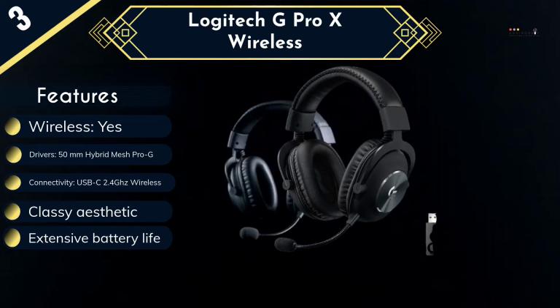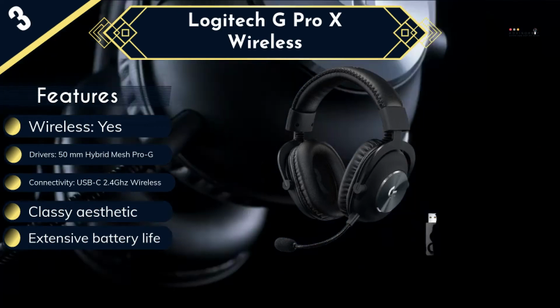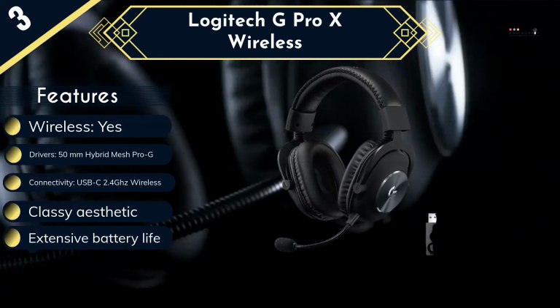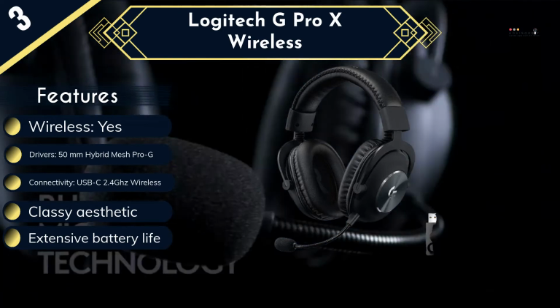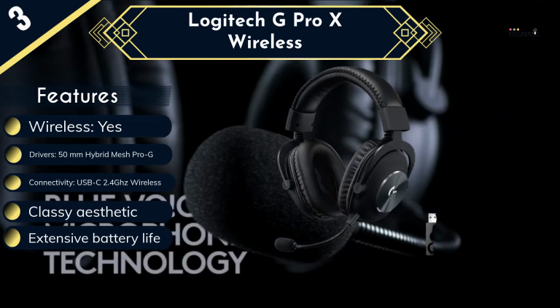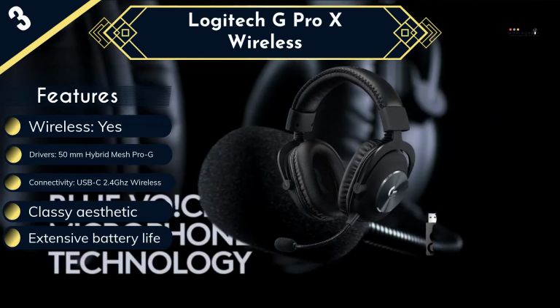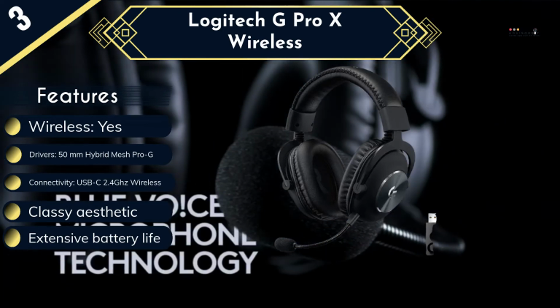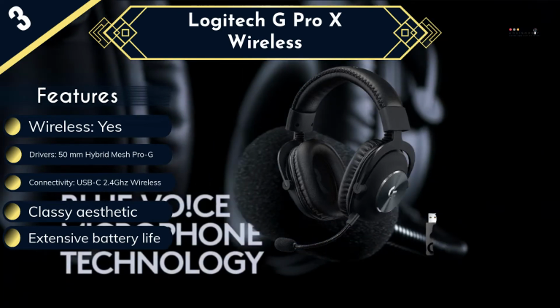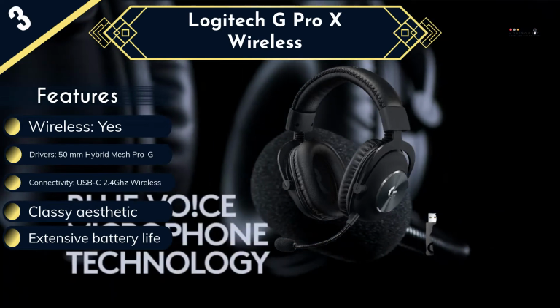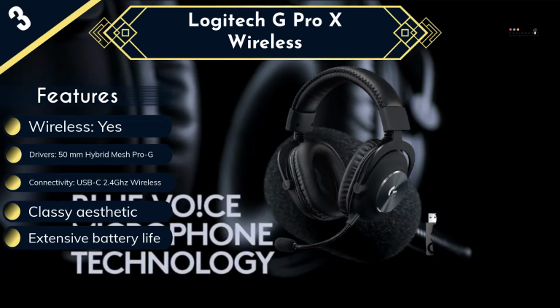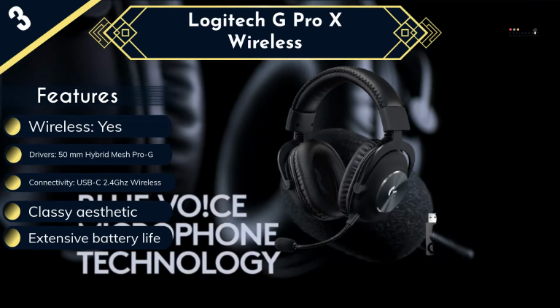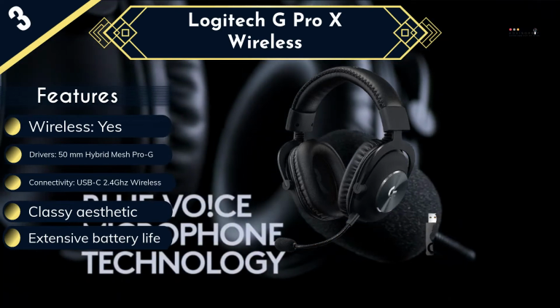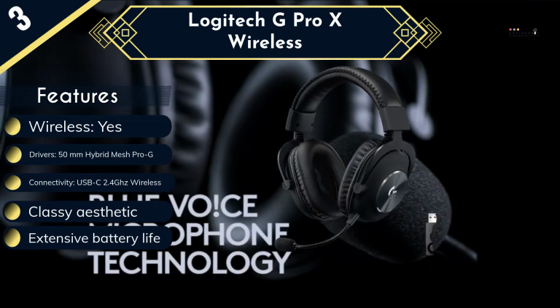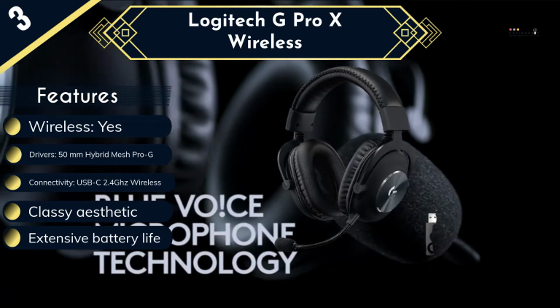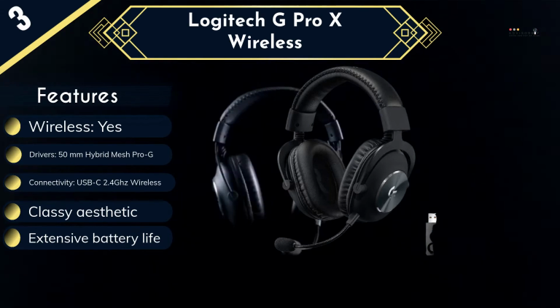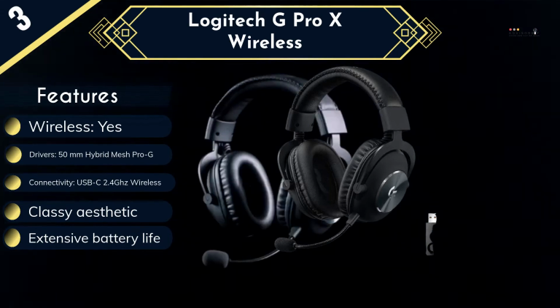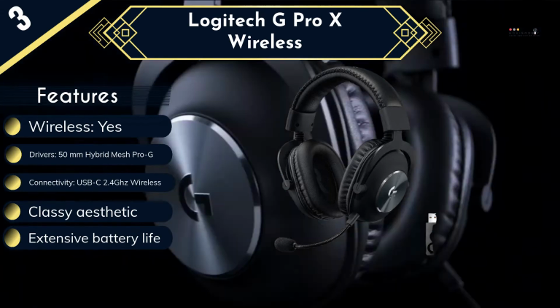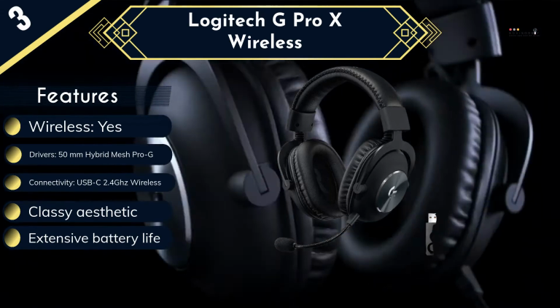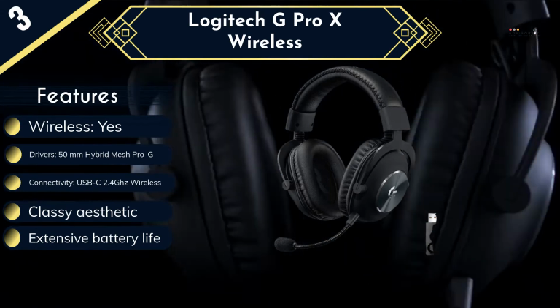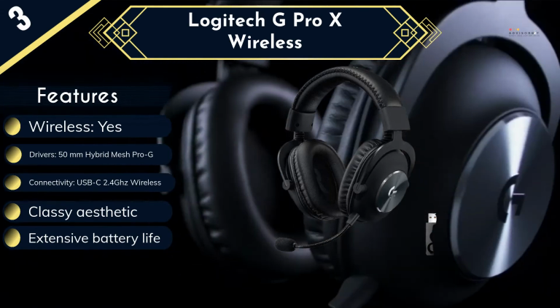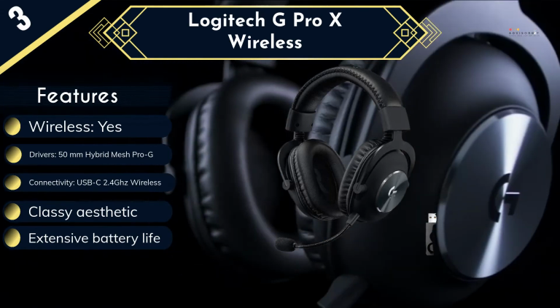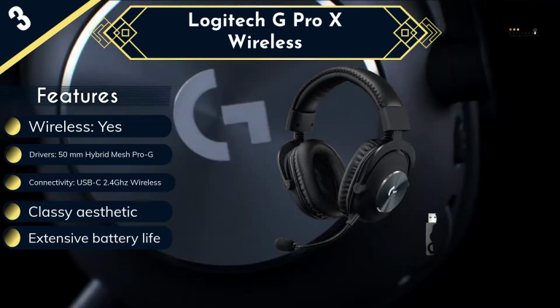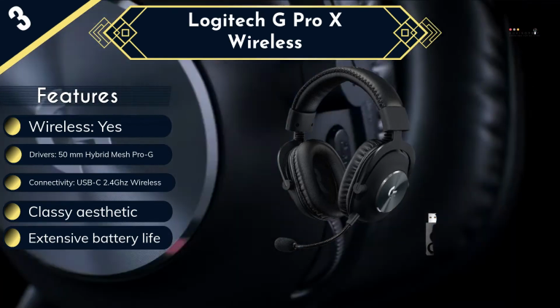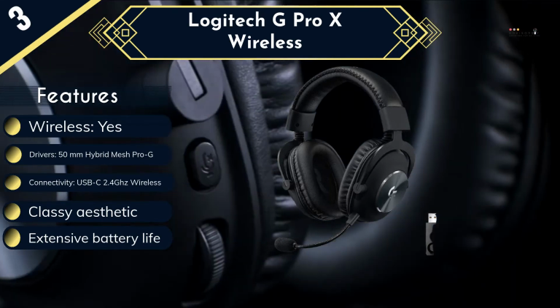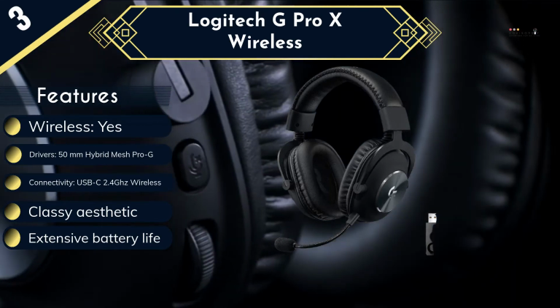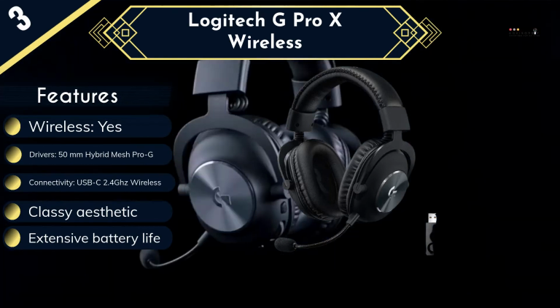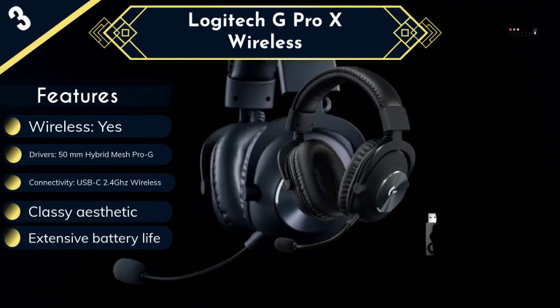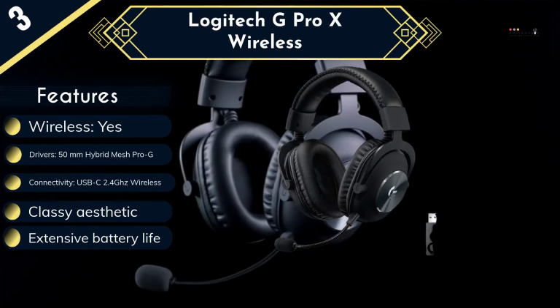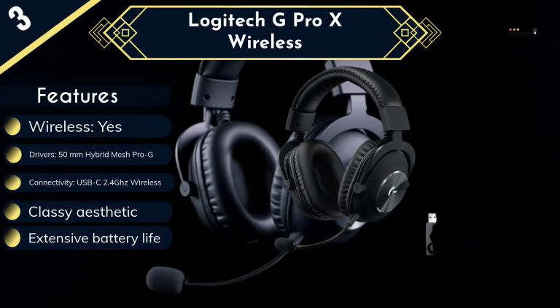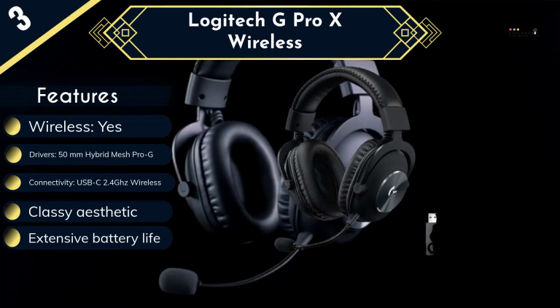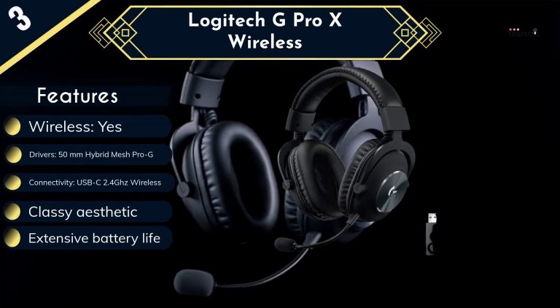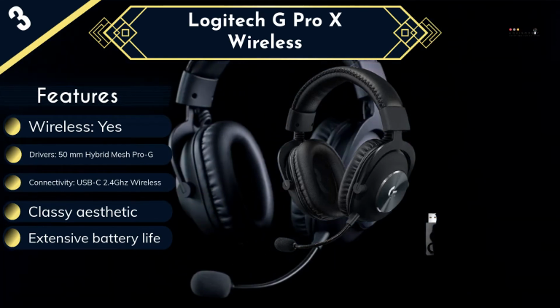There's no way to connect to any device via Bluetooth or a 3.5mm headphone jack.